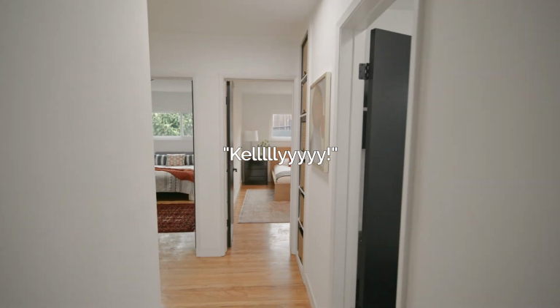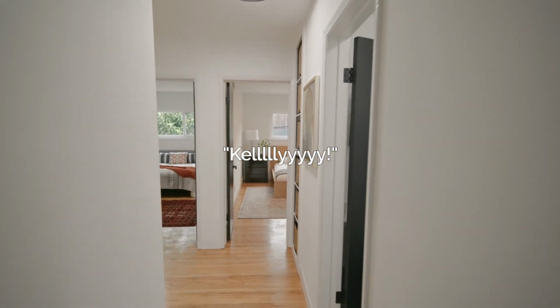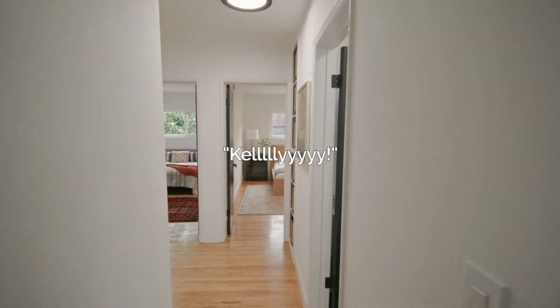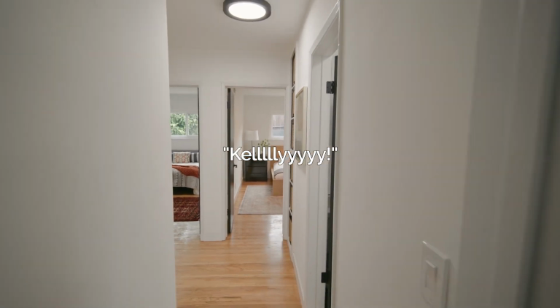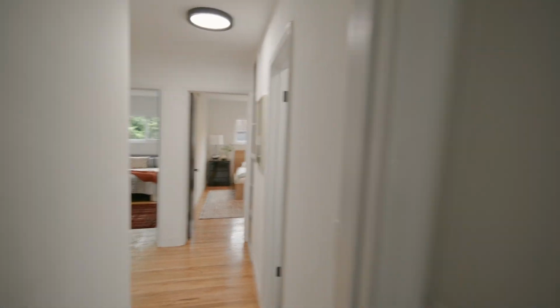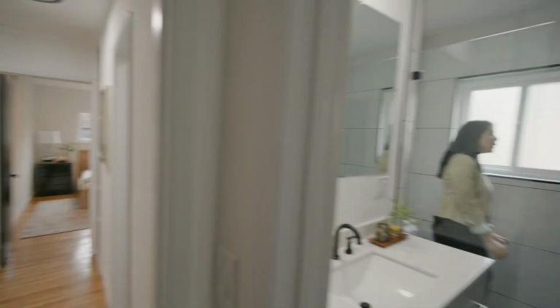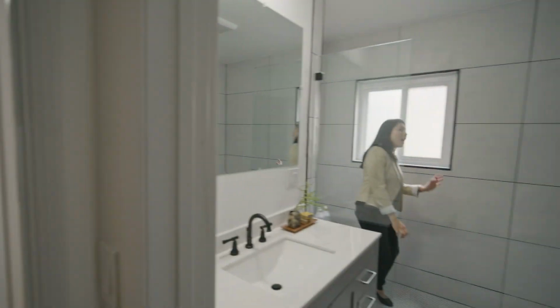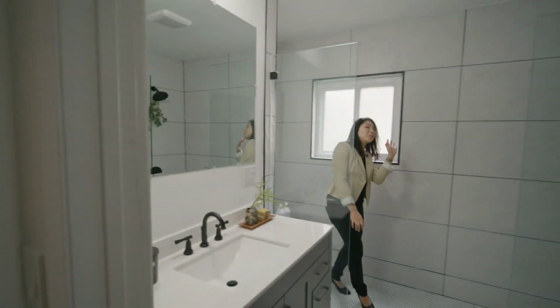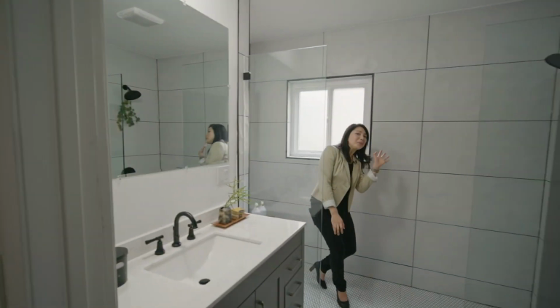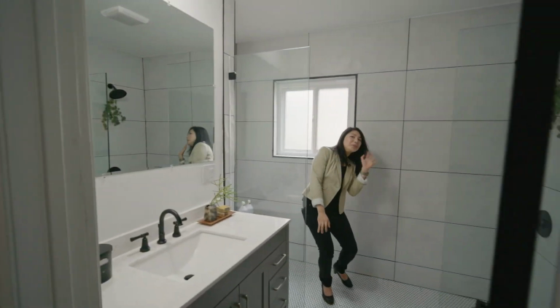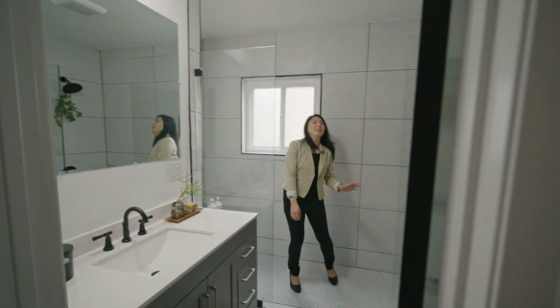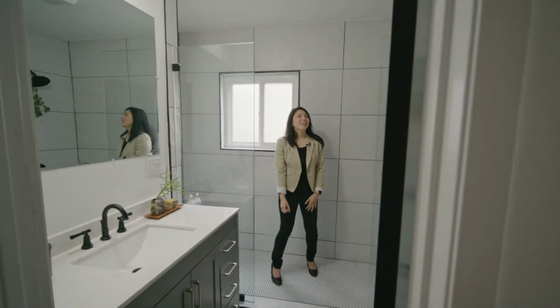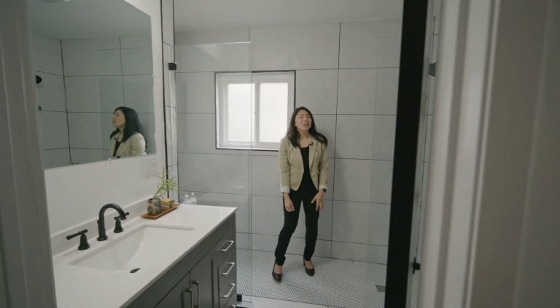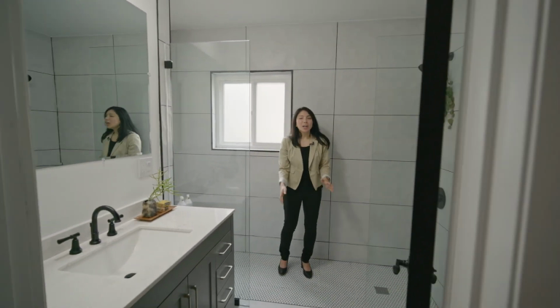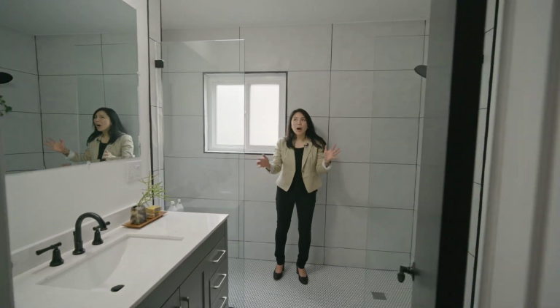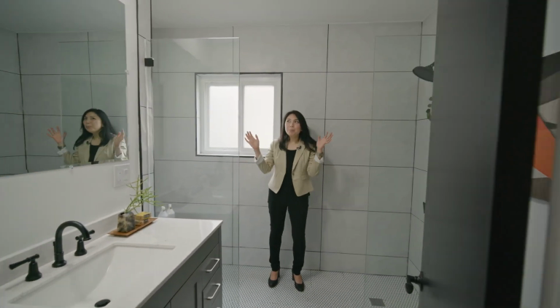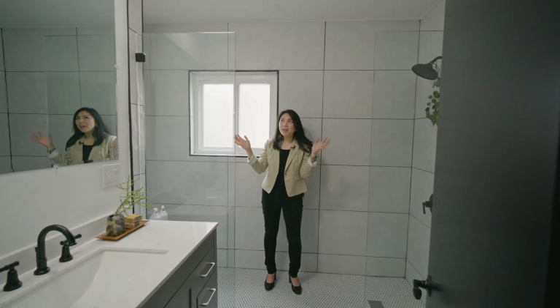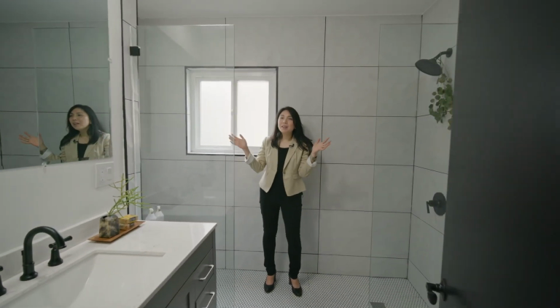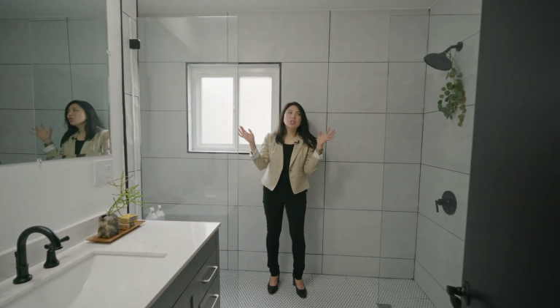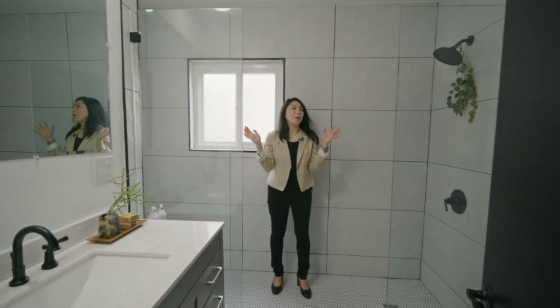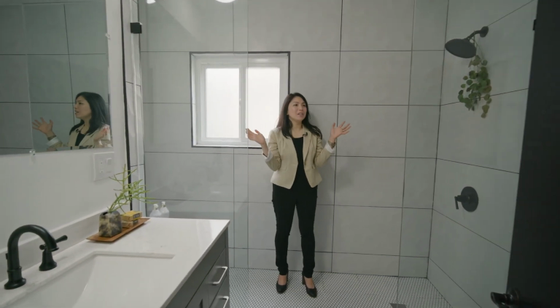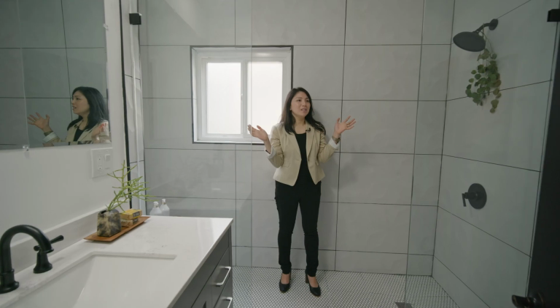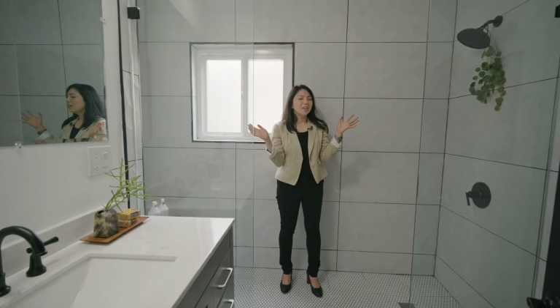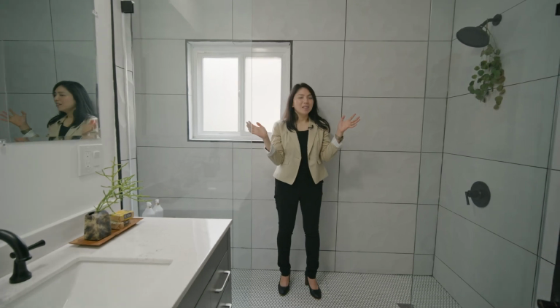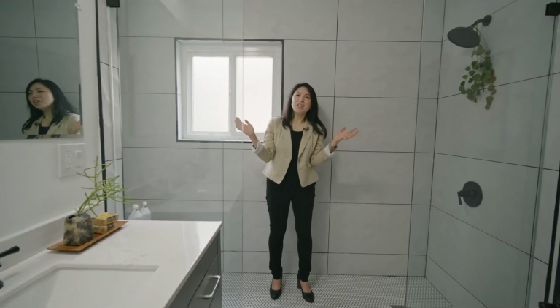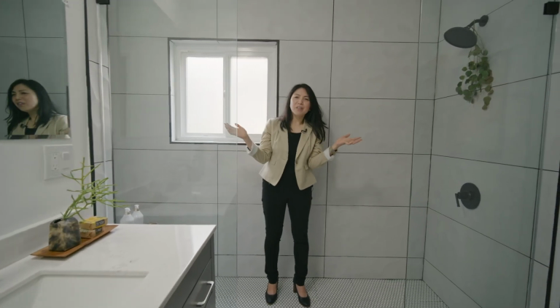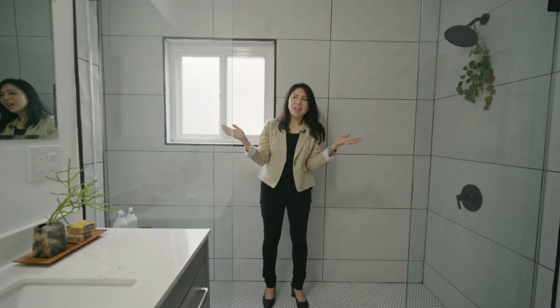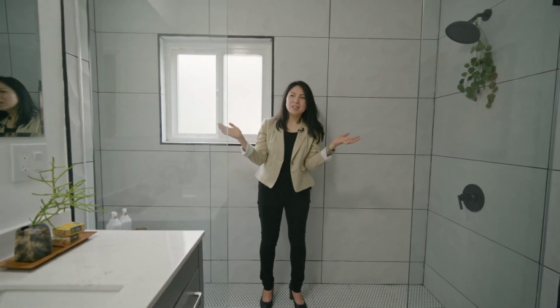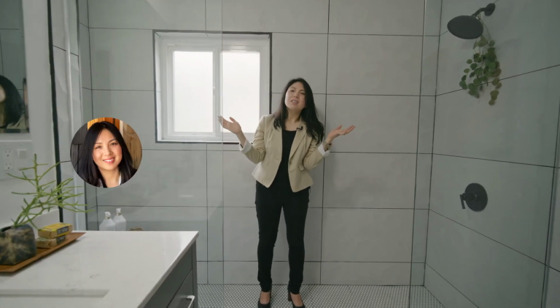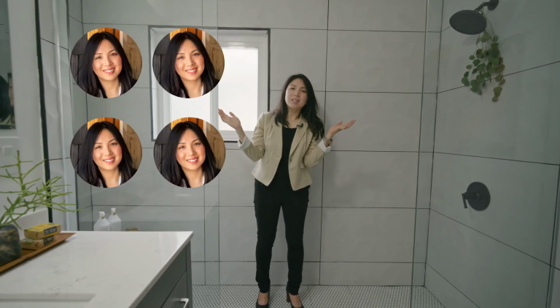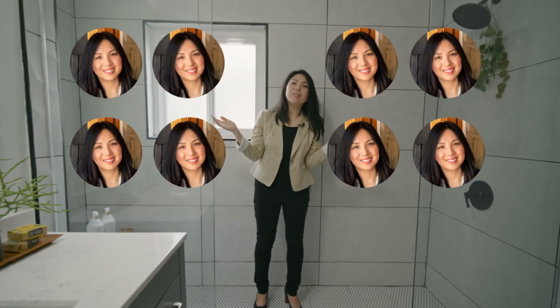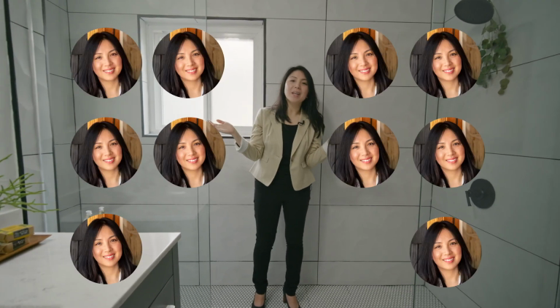Over here is the bathroom. Look how big this shower is — this could fit like 10 of me.